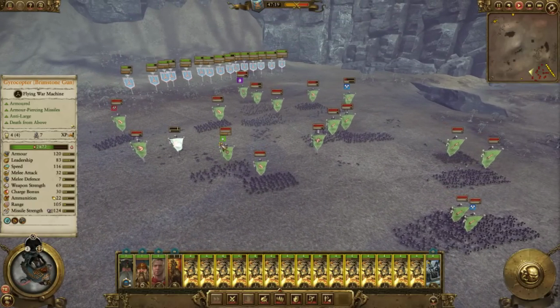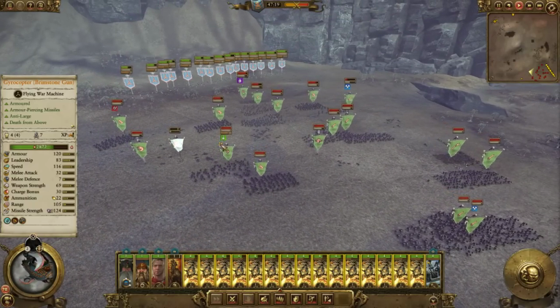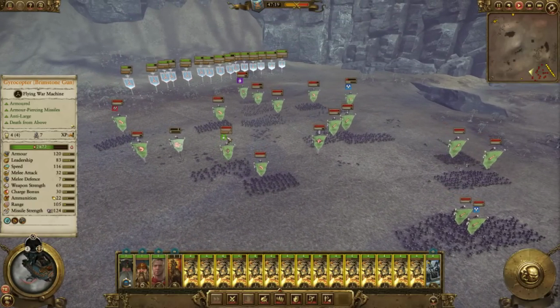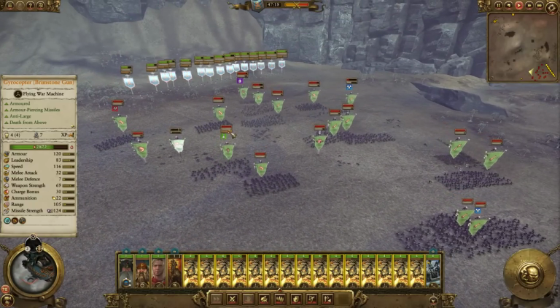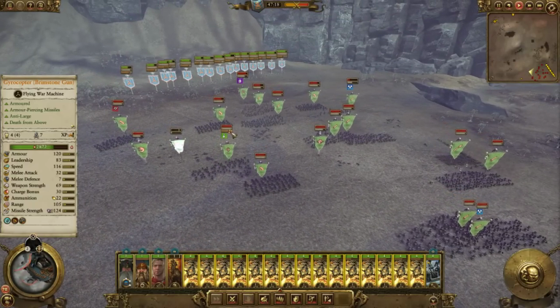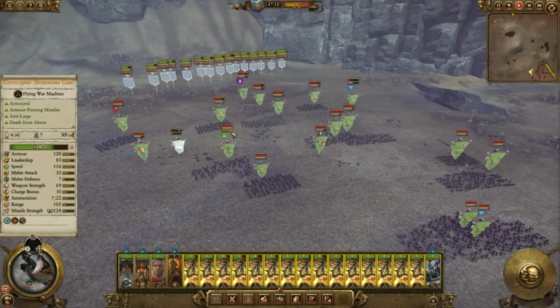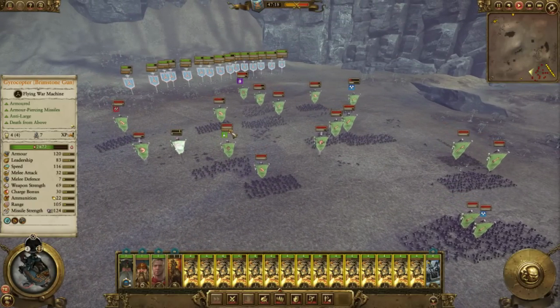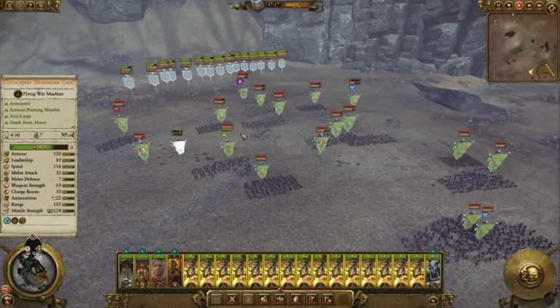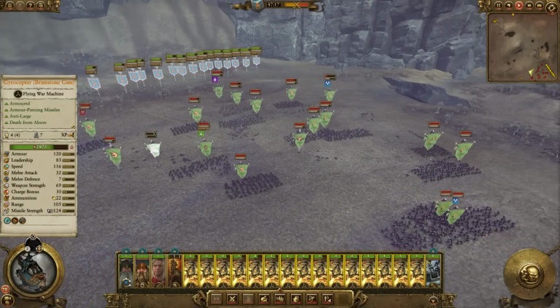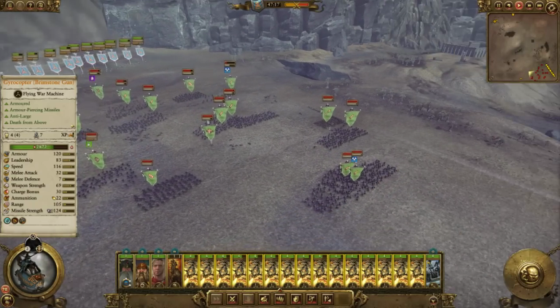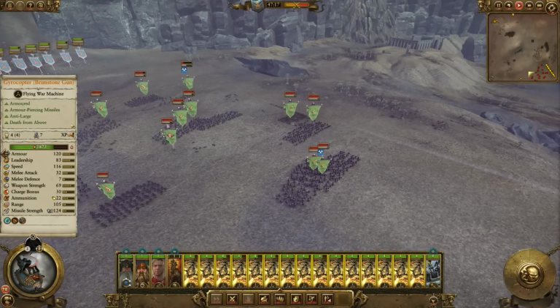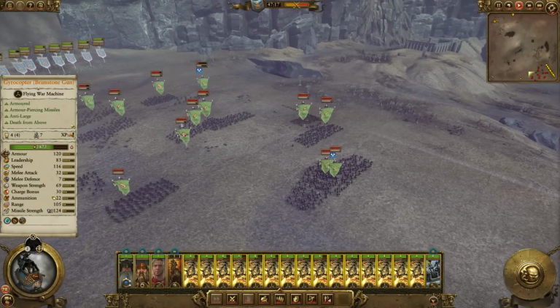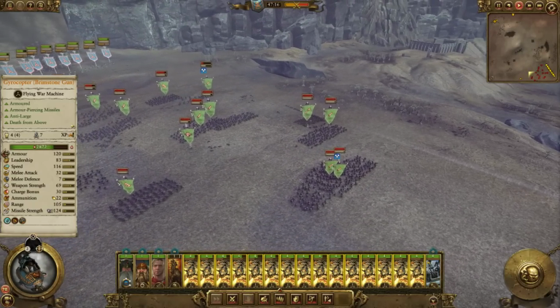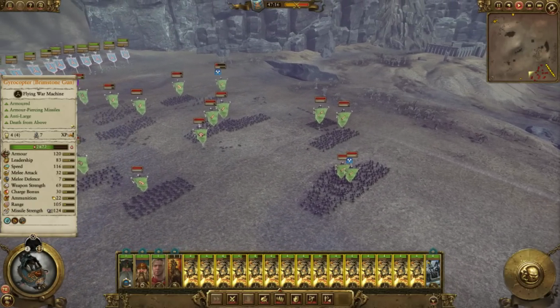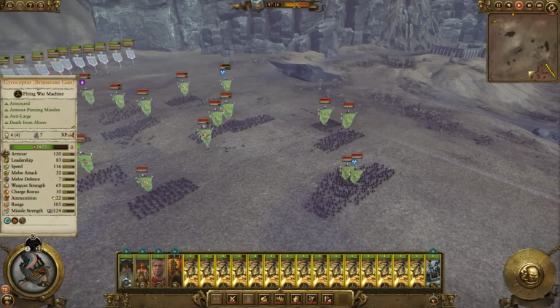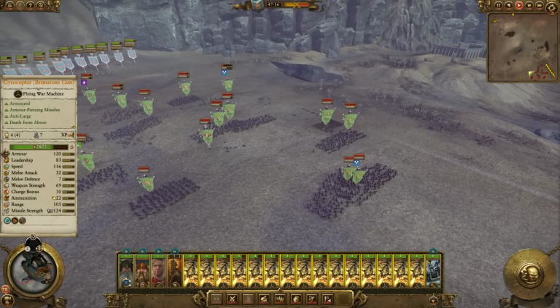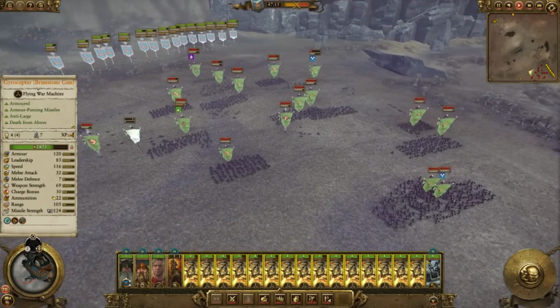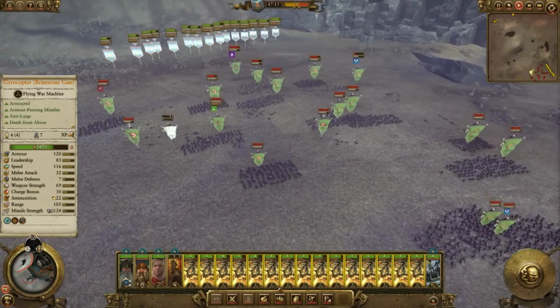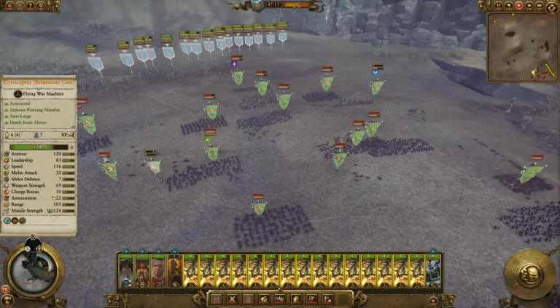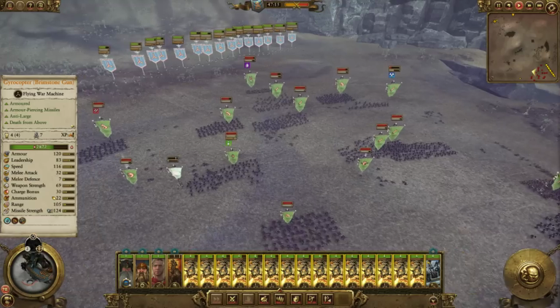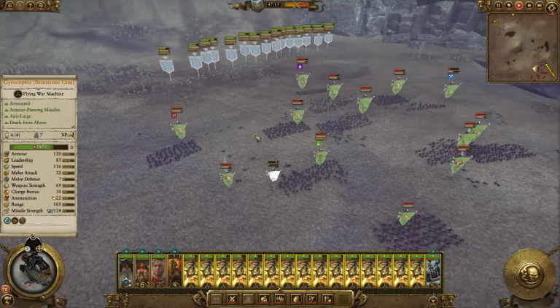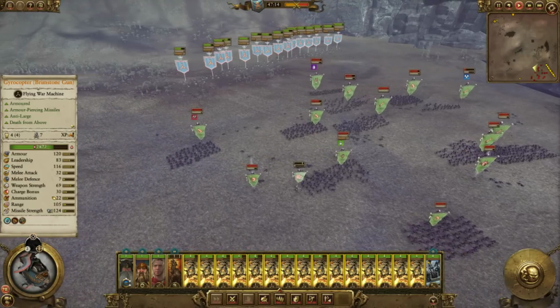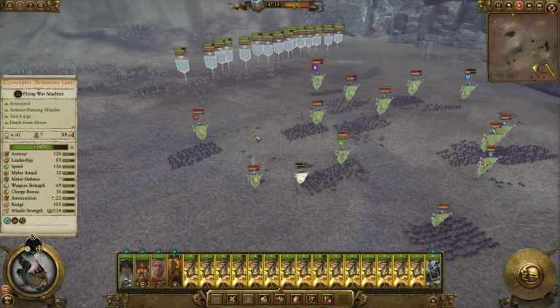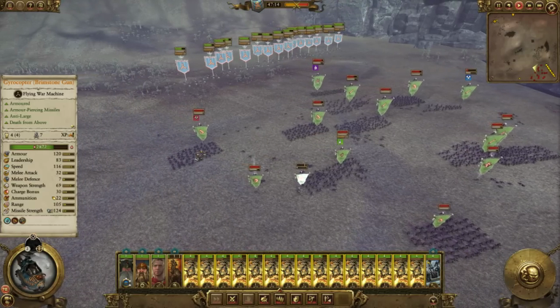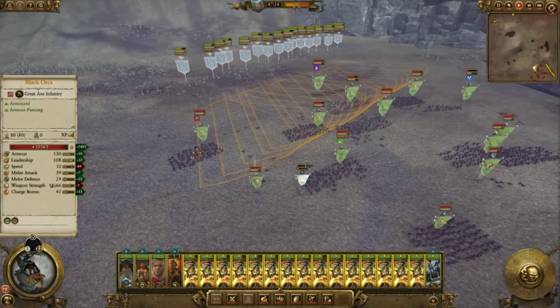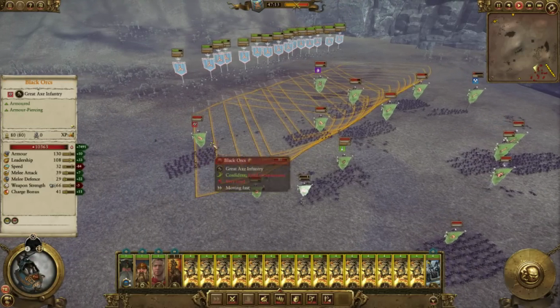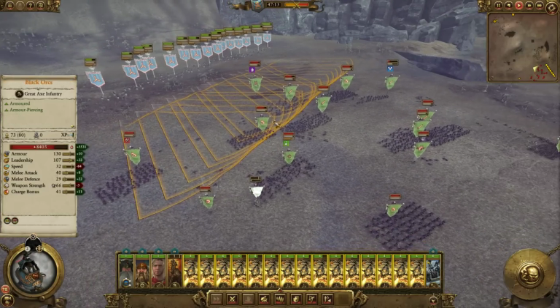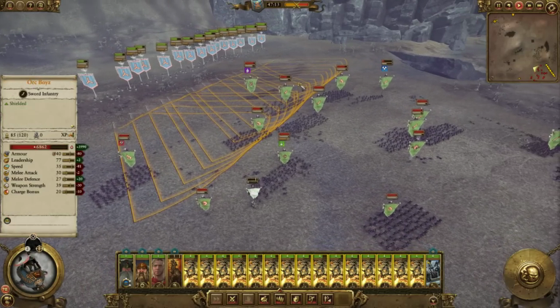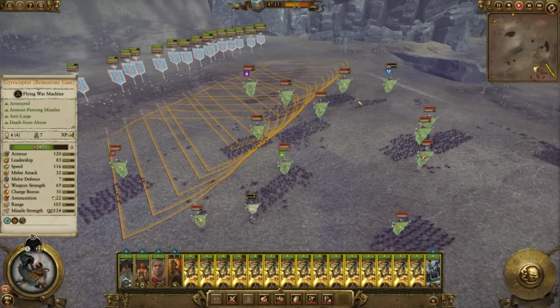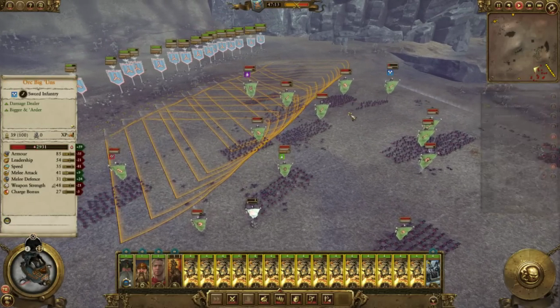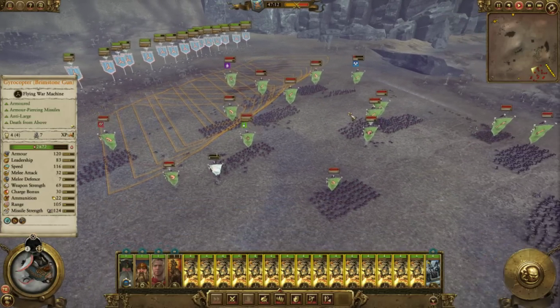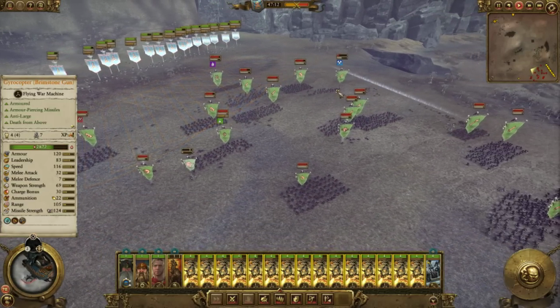We don't want him to just leave the battlefield — it'll be much better if he actually gets wounded. Because if he leaves the battlefield they won't have a permanent leadership debuff. But if he gets wounded... okay, he's gone. They get a permanent minus-10 leadership debuff, which gets rid of the very high battle difficulty debuff. In terms of what remains, we should get rid of the highest value units — which would be the Black Orcs.